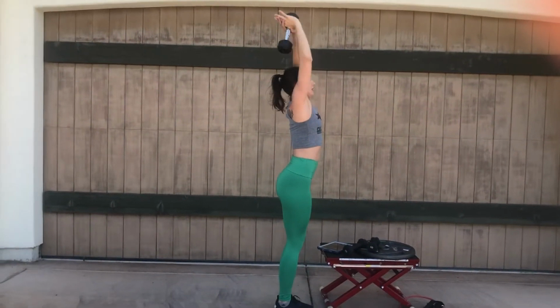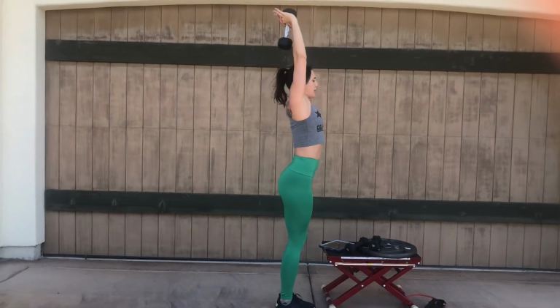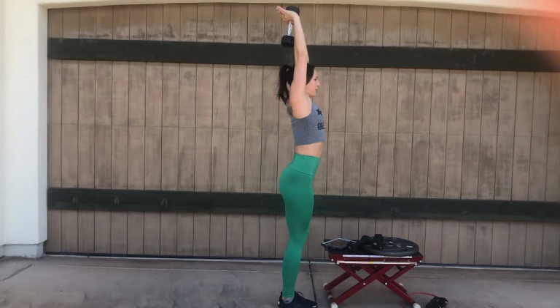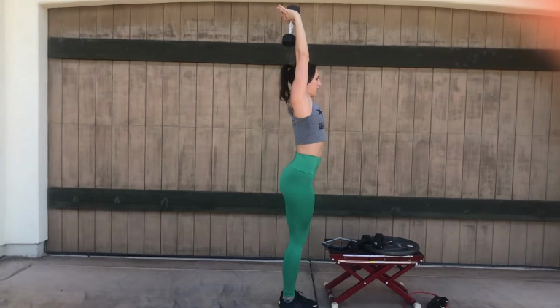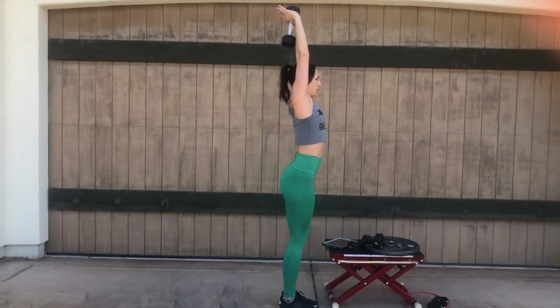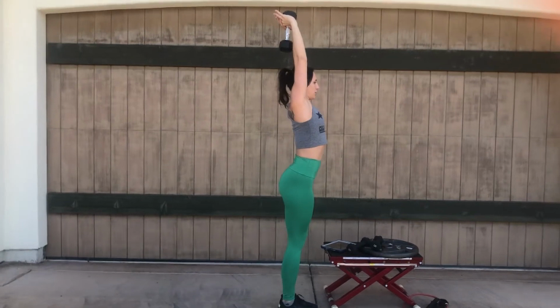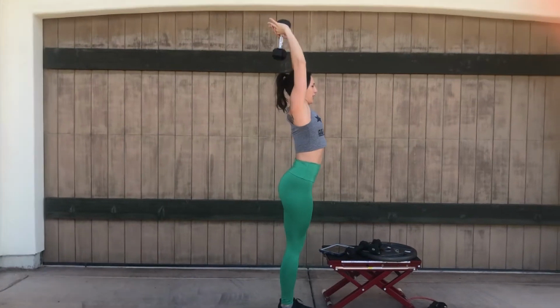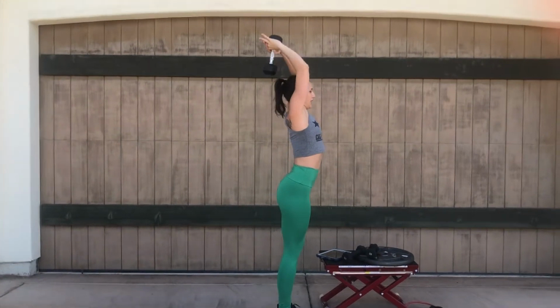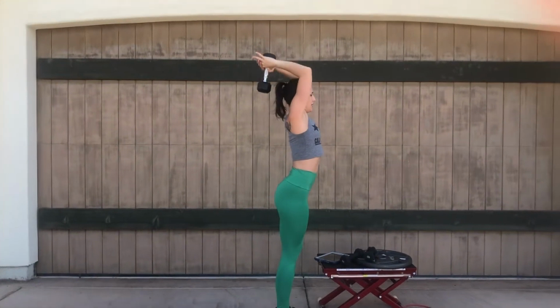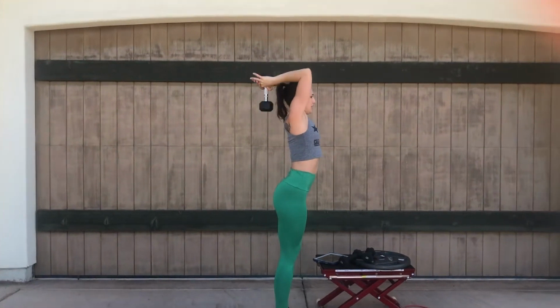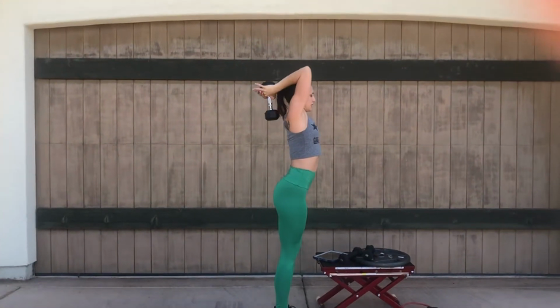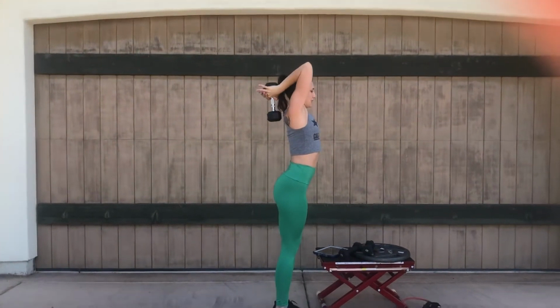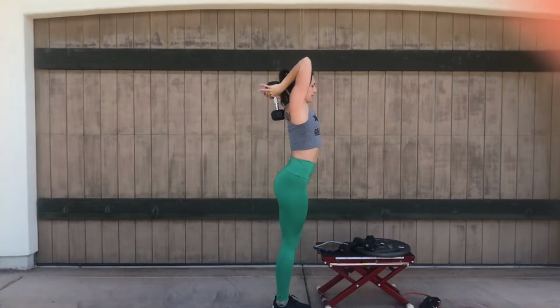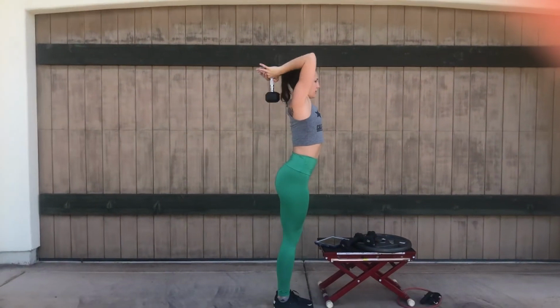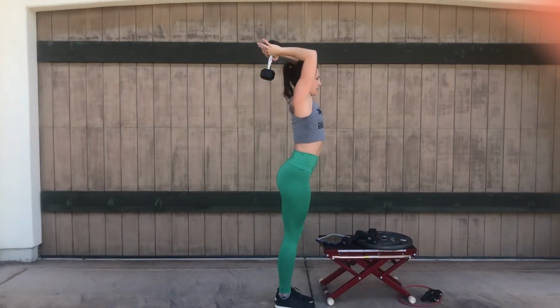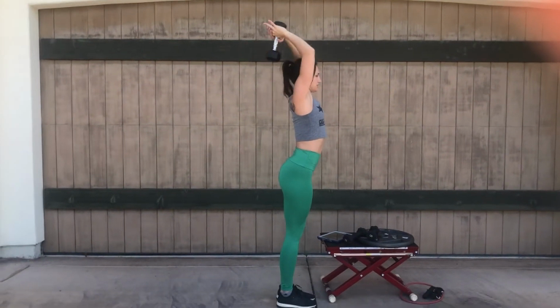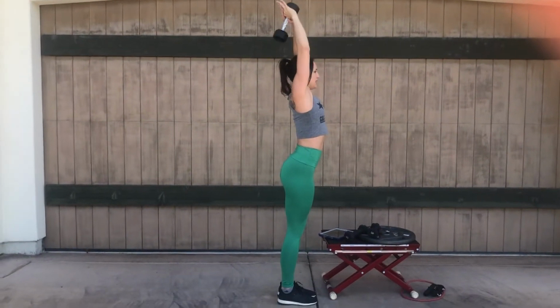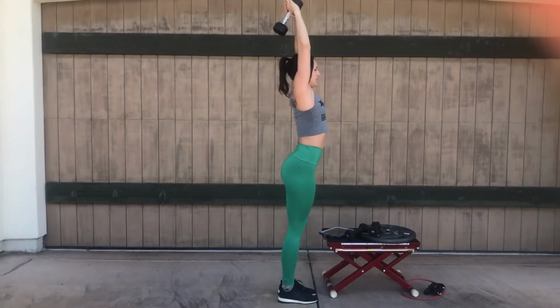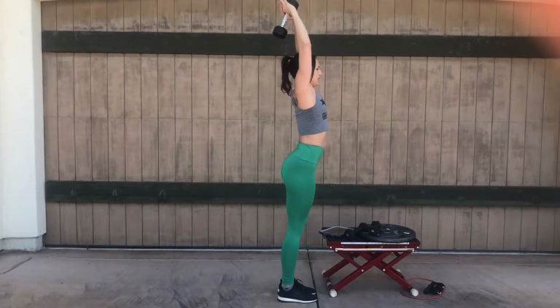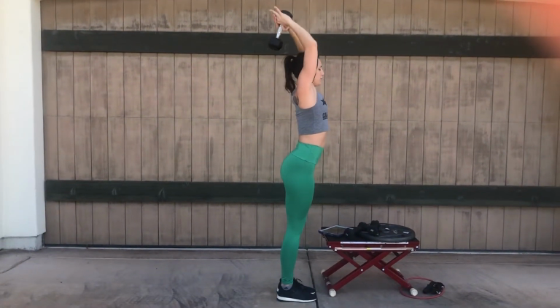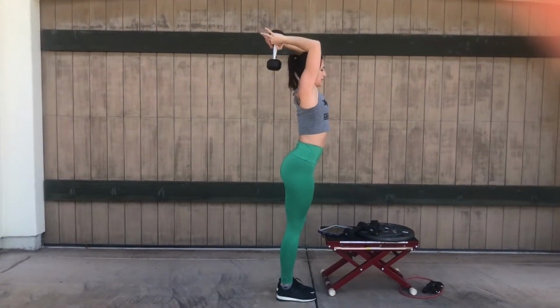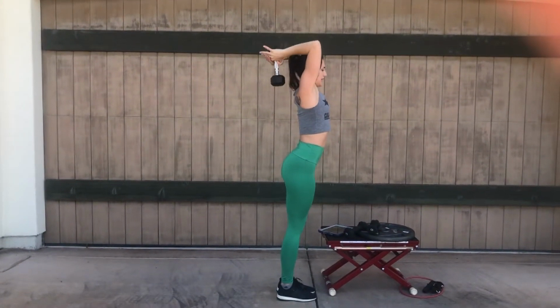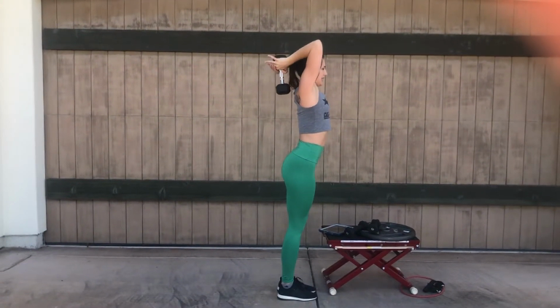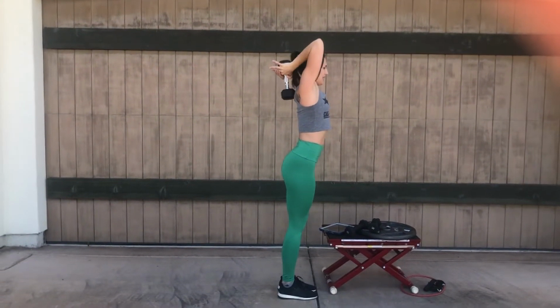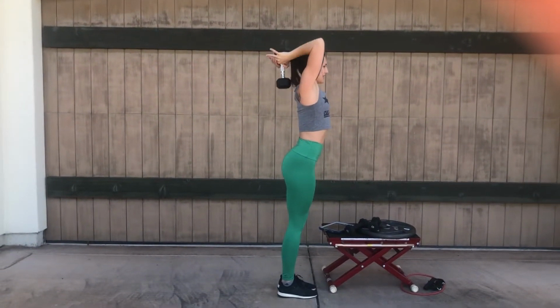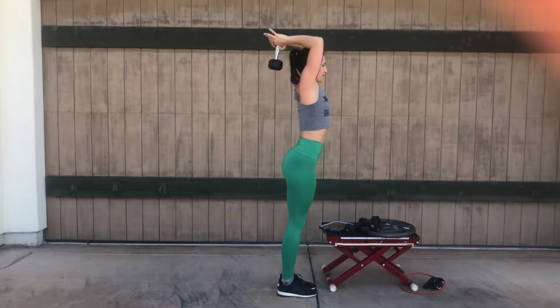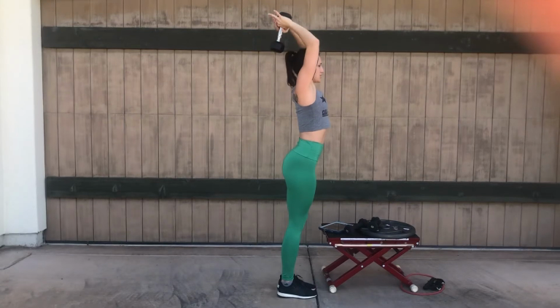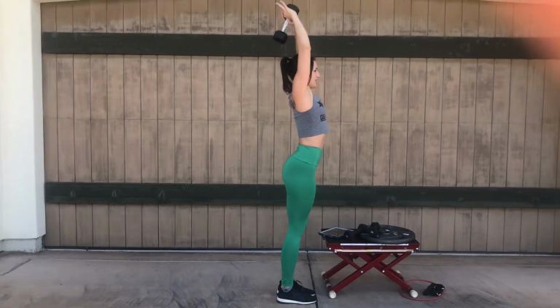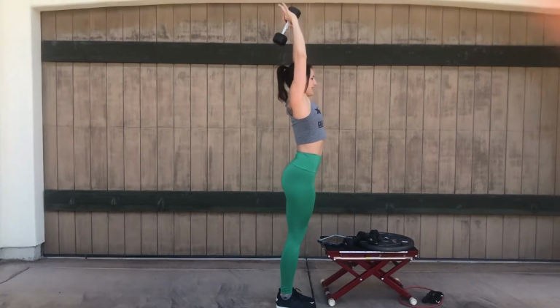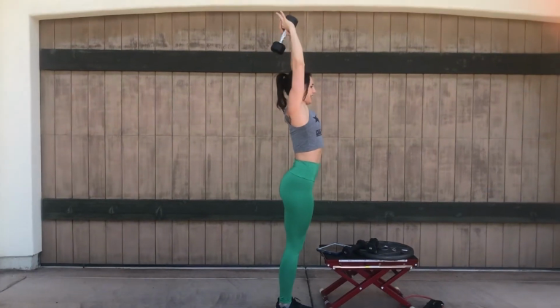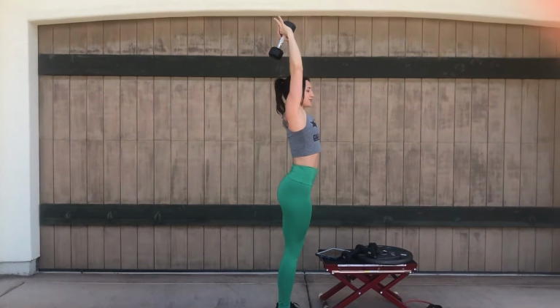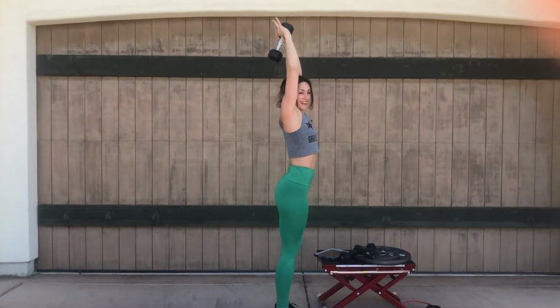Come up all the way over your head, keeping the elbows pointed in as much as you can.